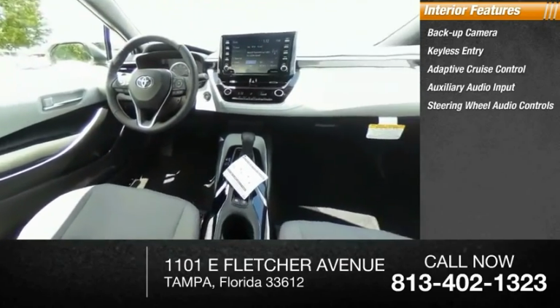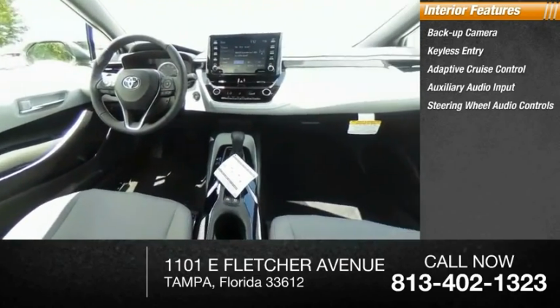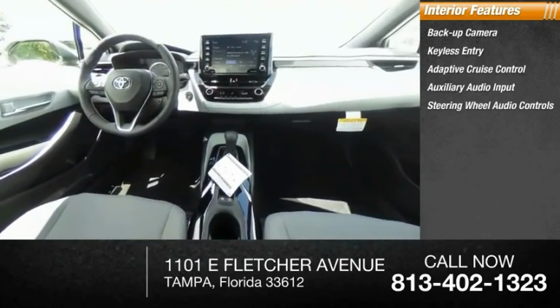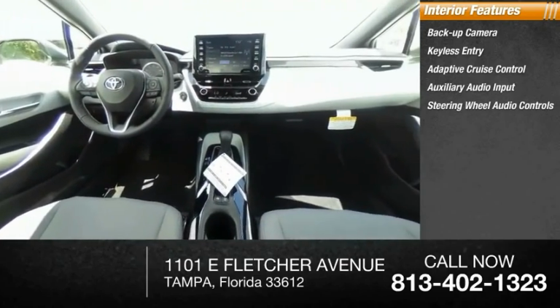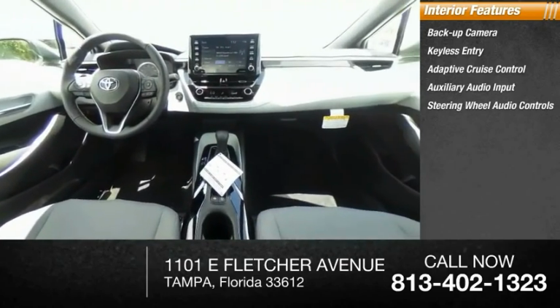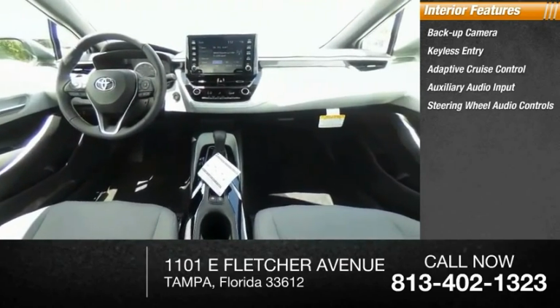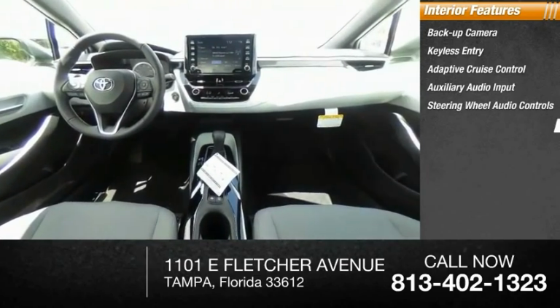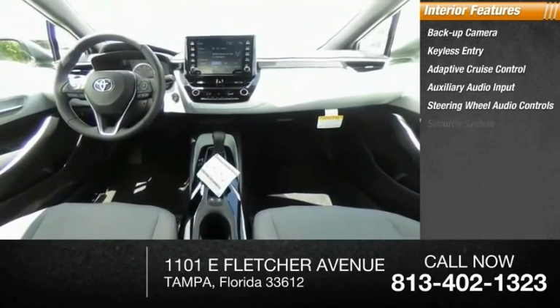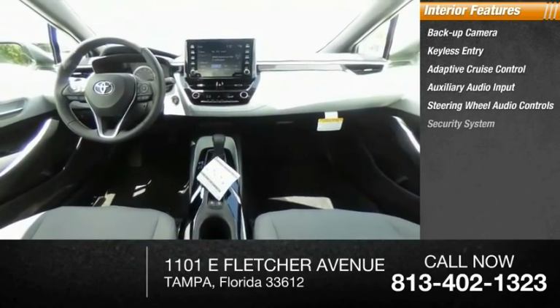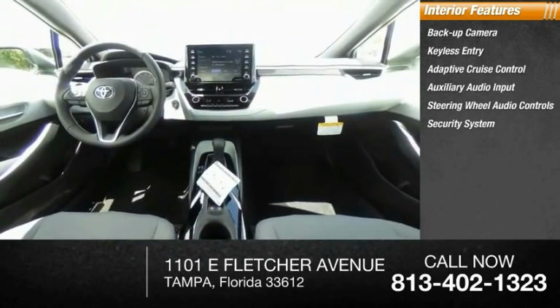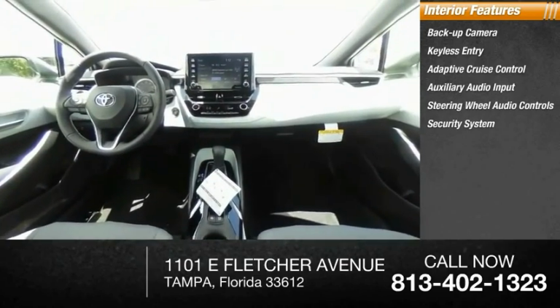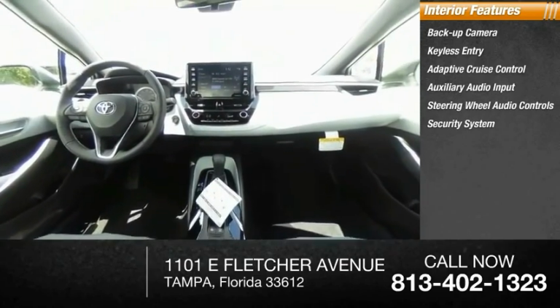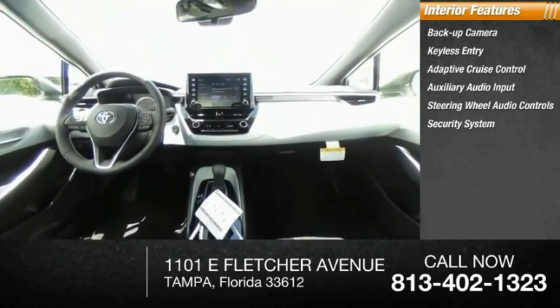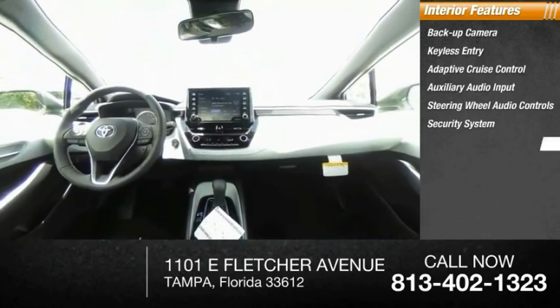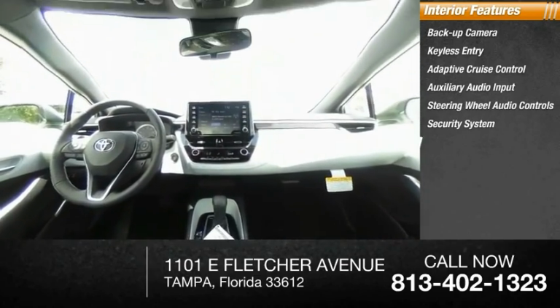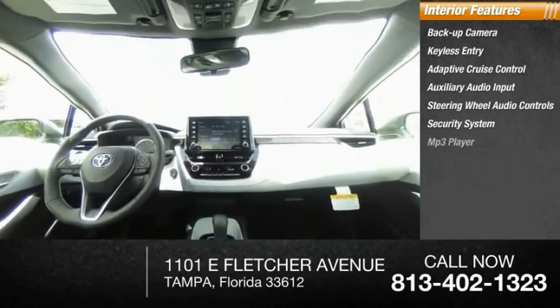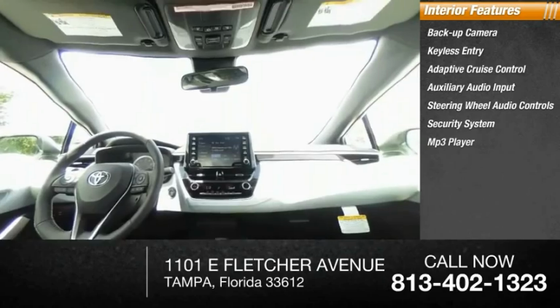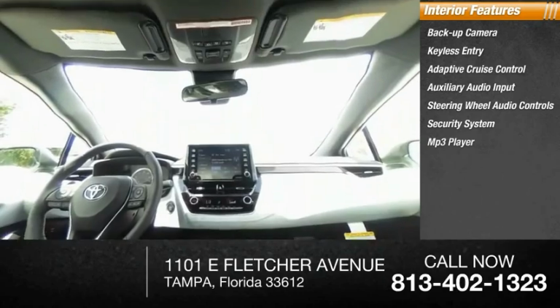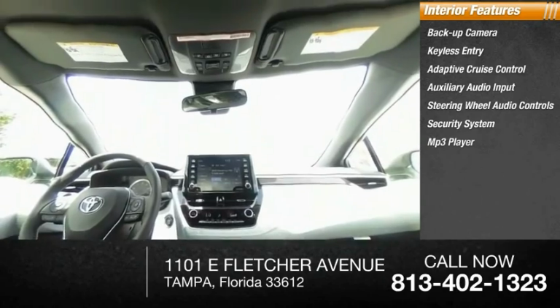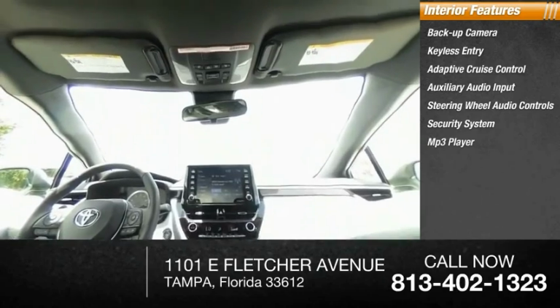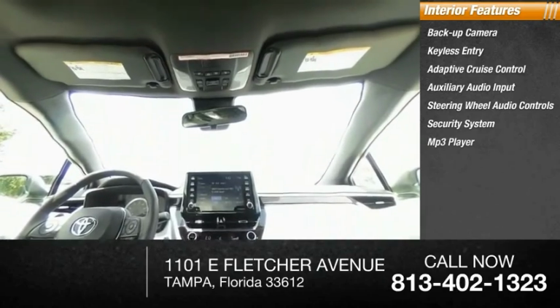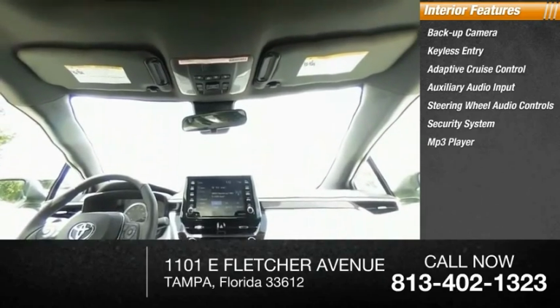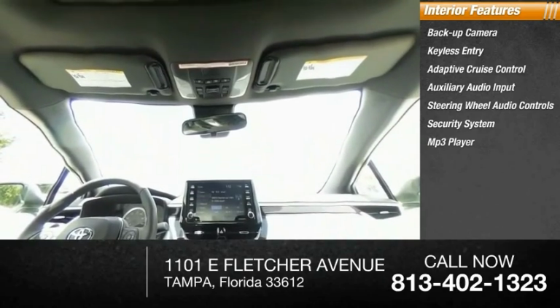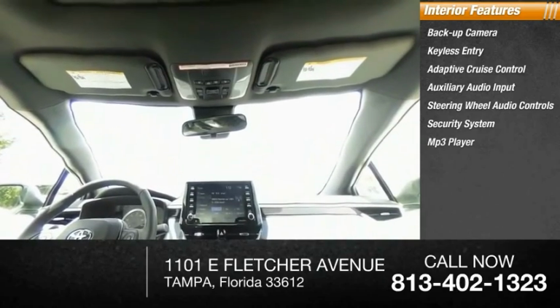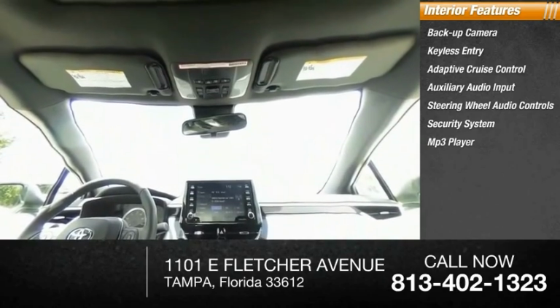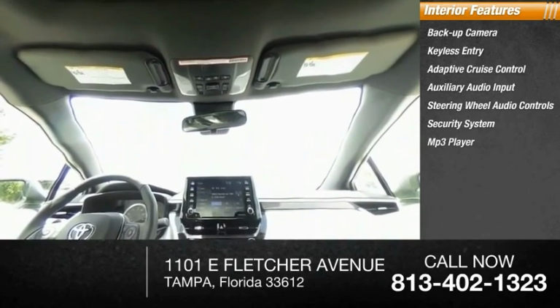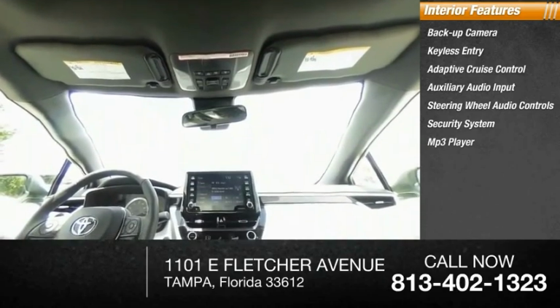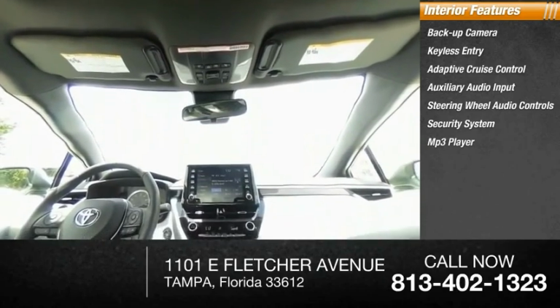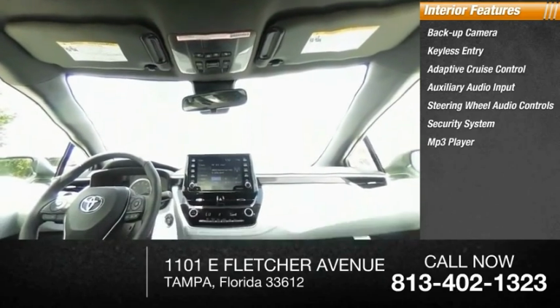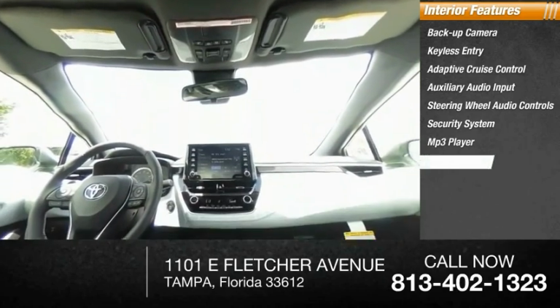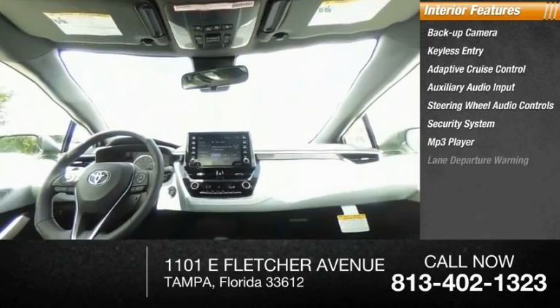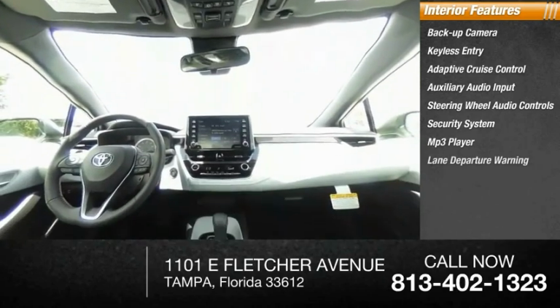Security system, MP3 player, lane departure warning, cruise control, and trip computer.